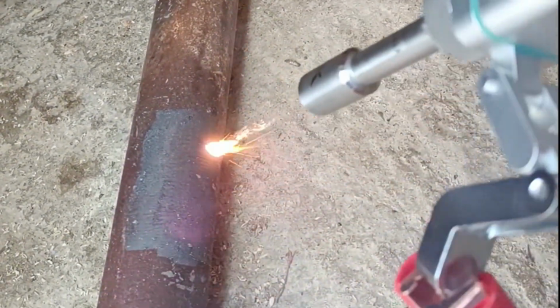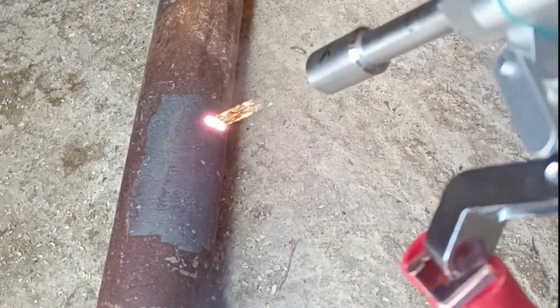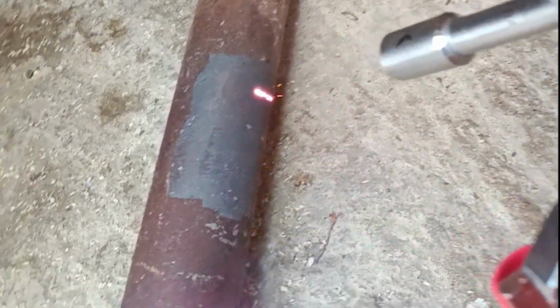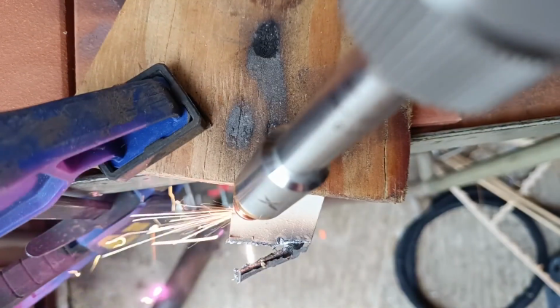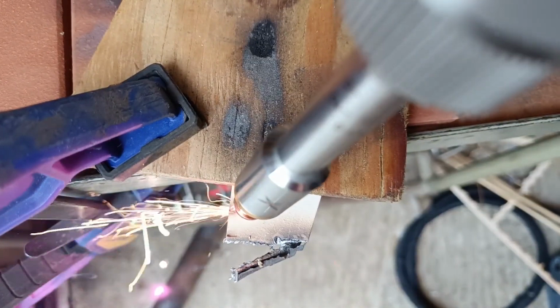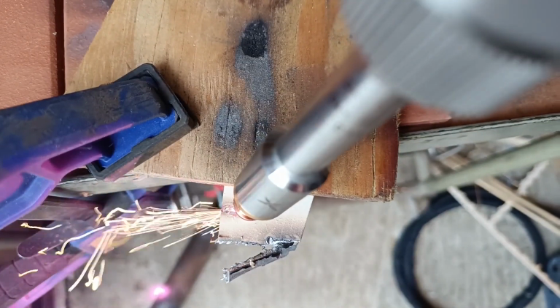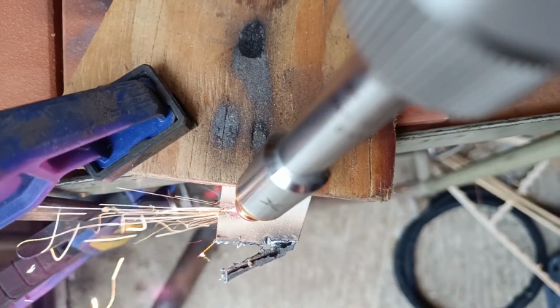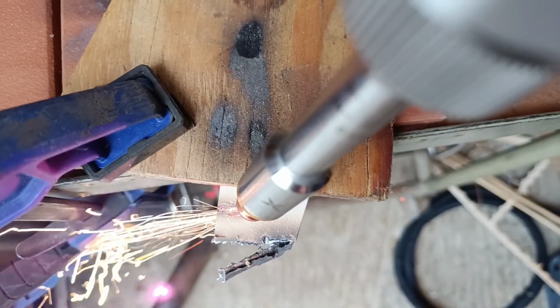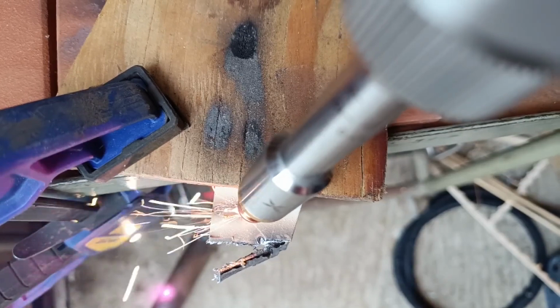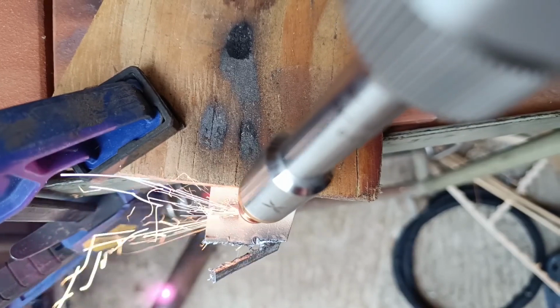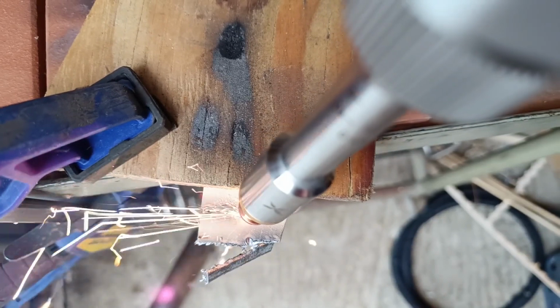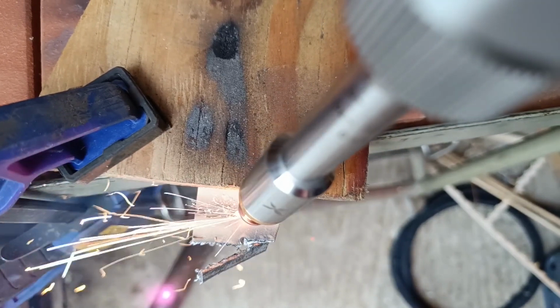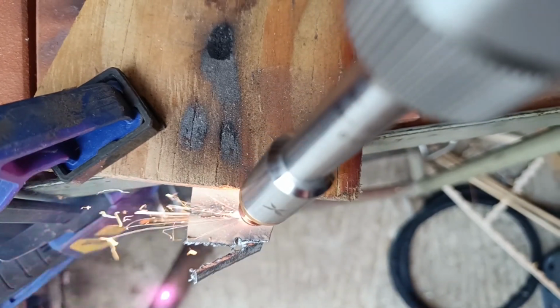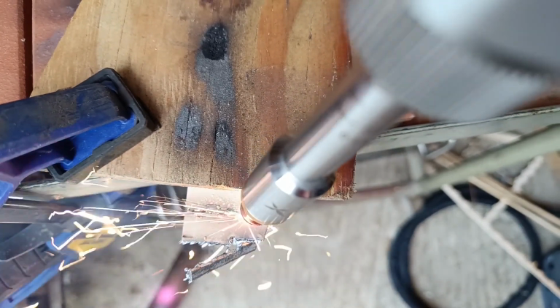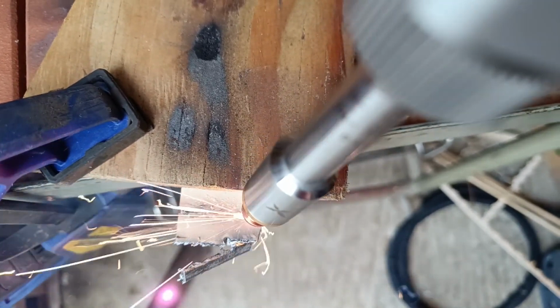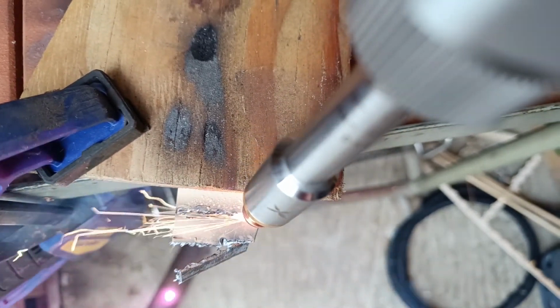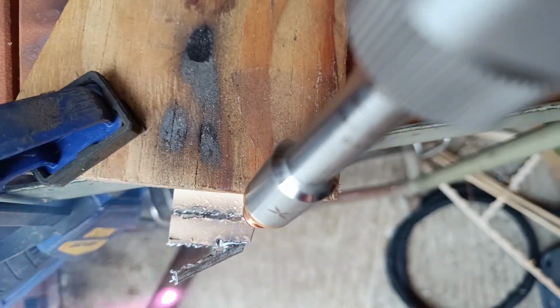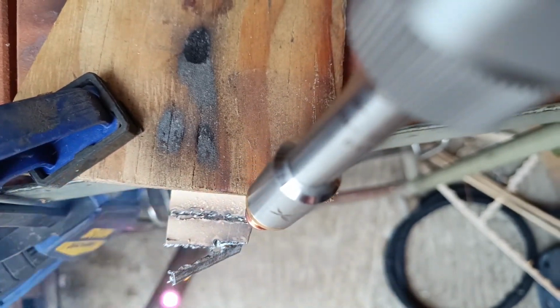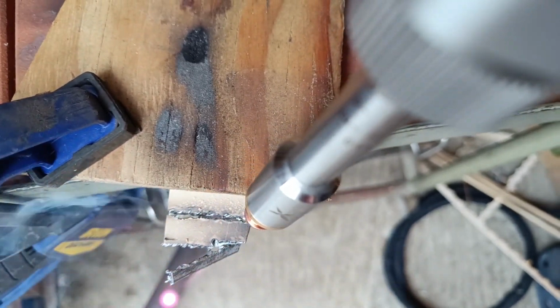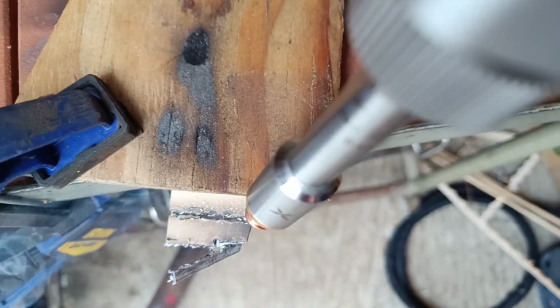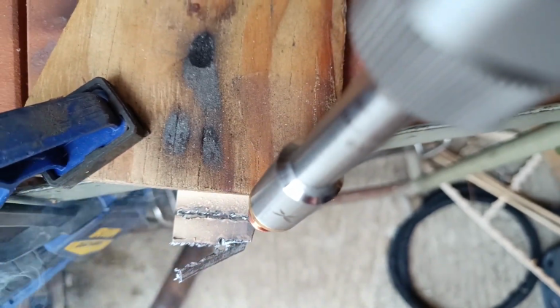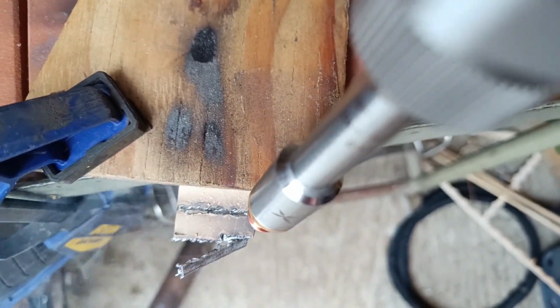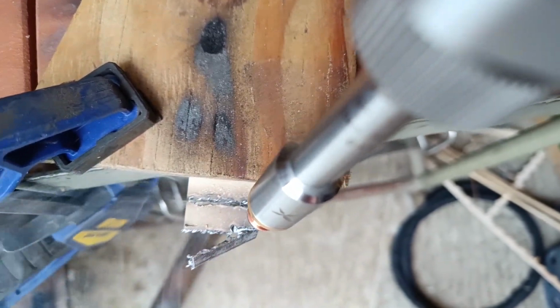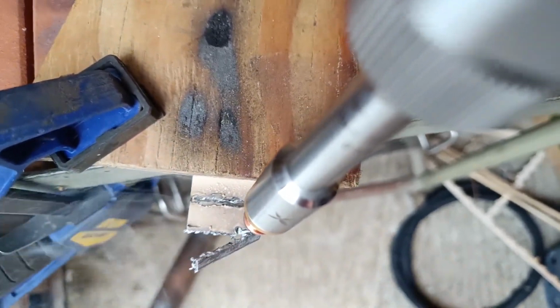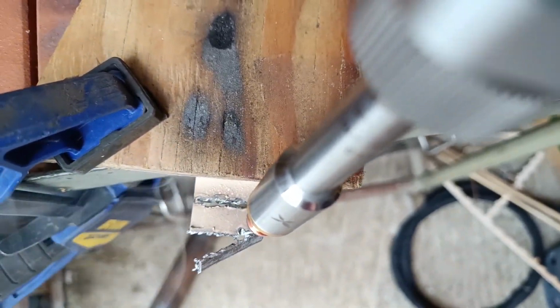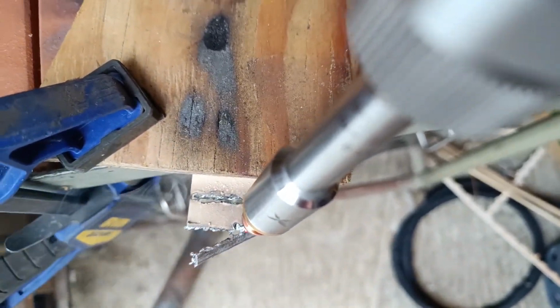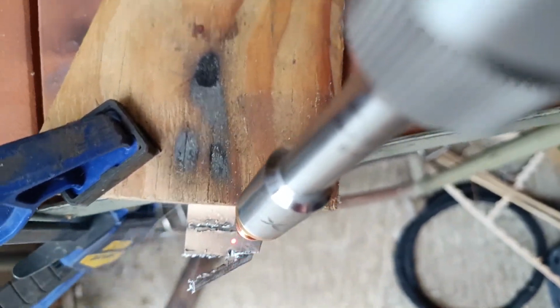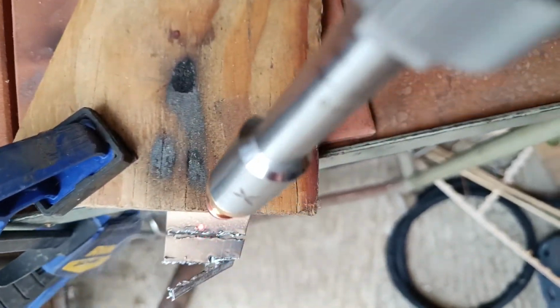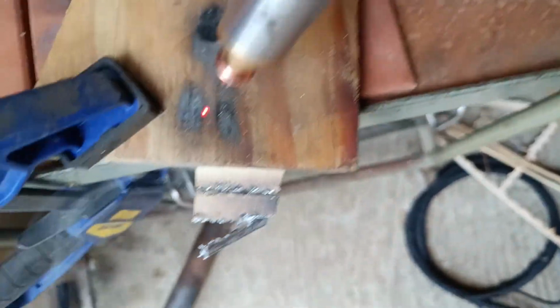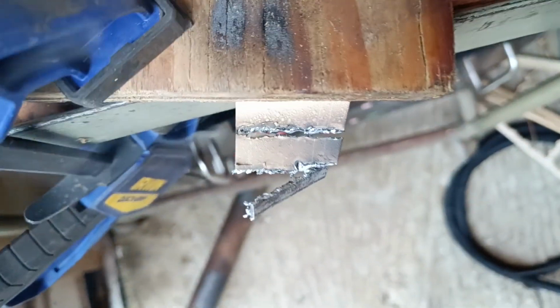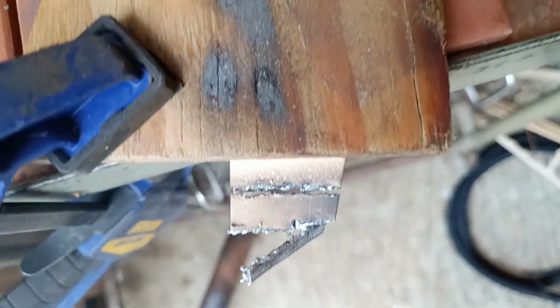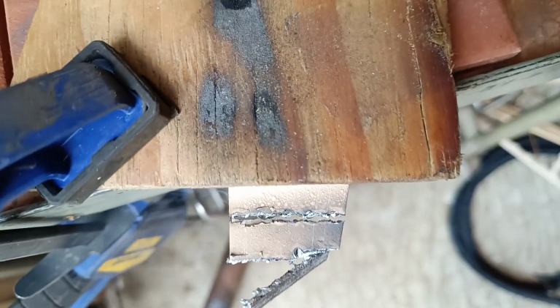Of course it can also cut, but the results I get when doing this by hand are pretty rough because I just can't get the control smooth enough.